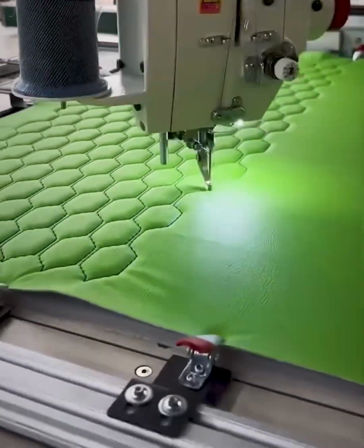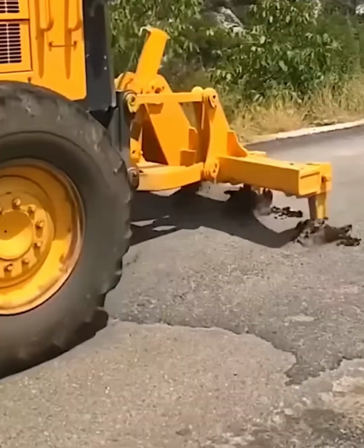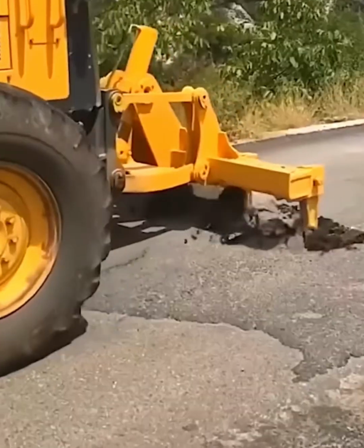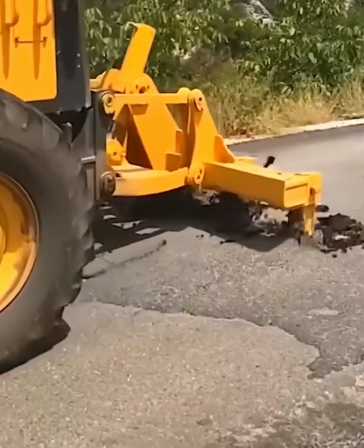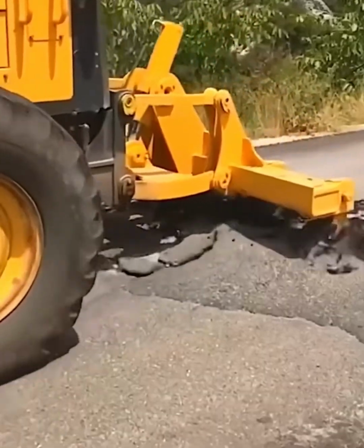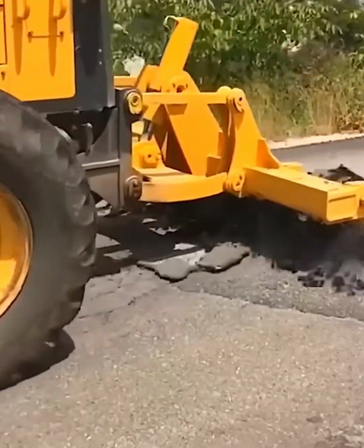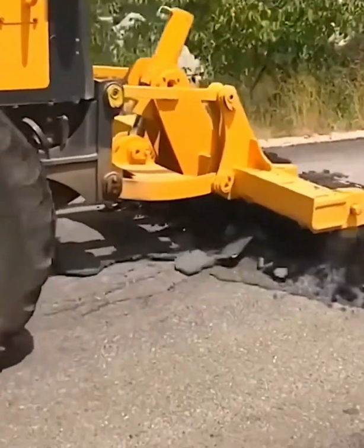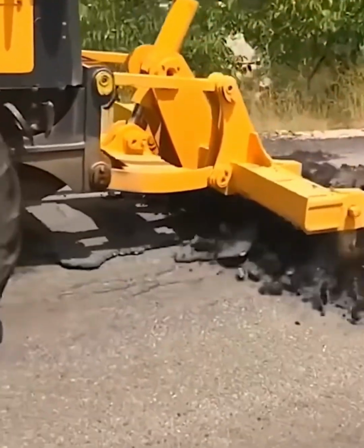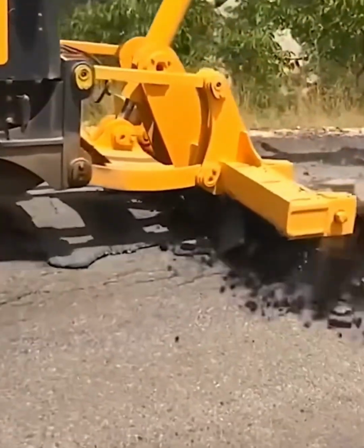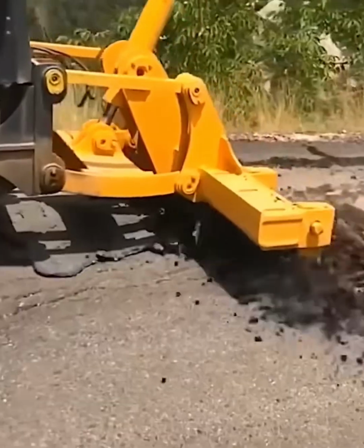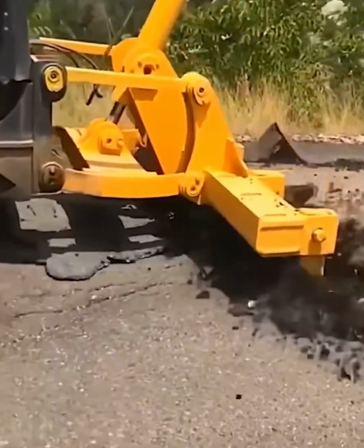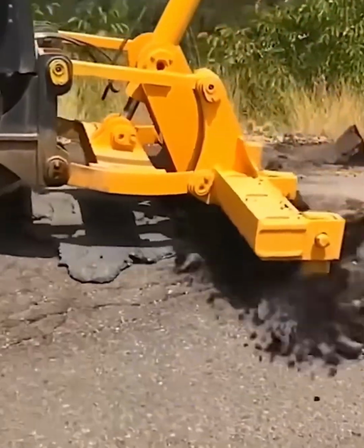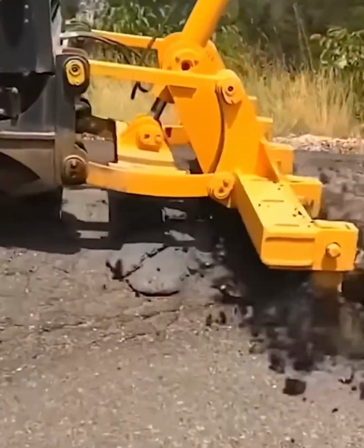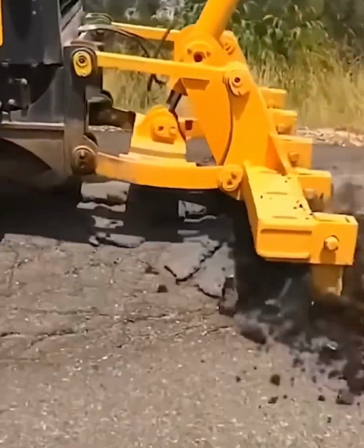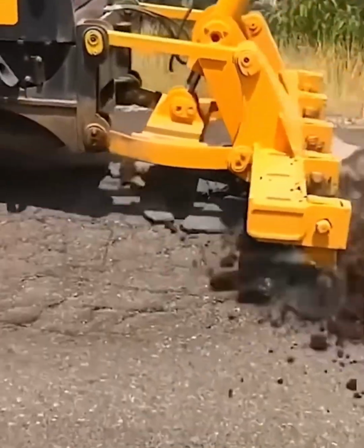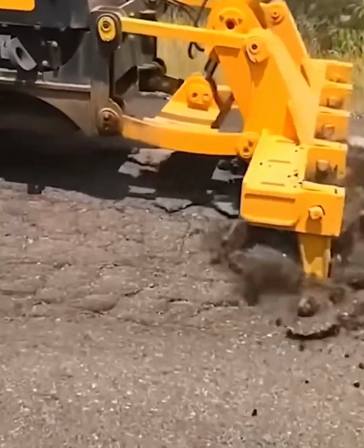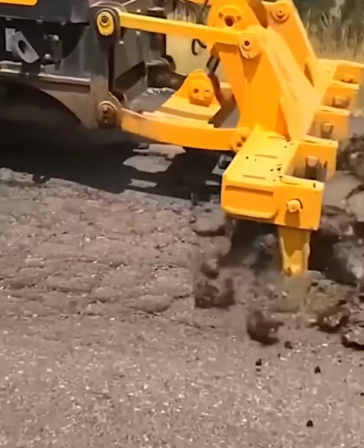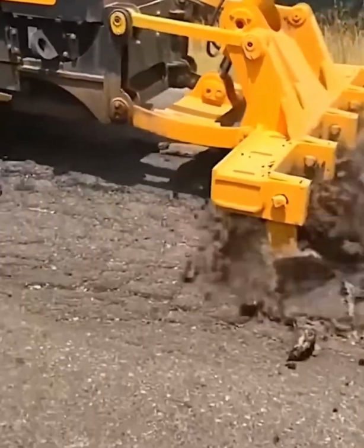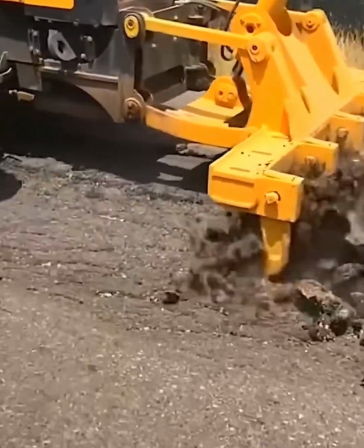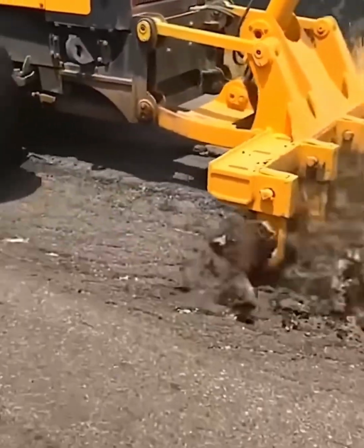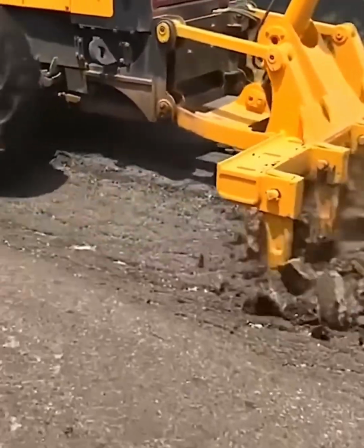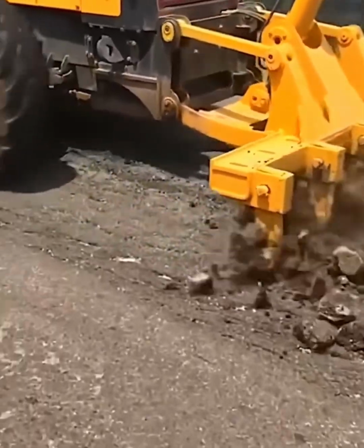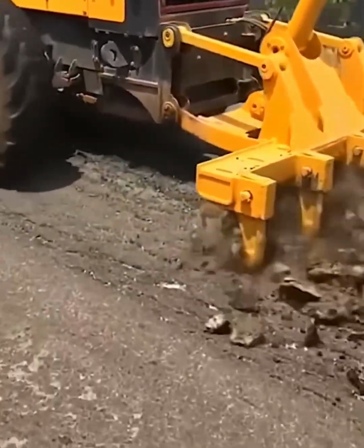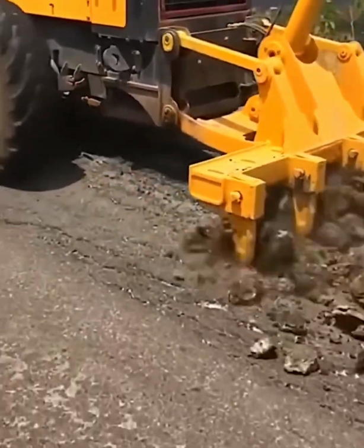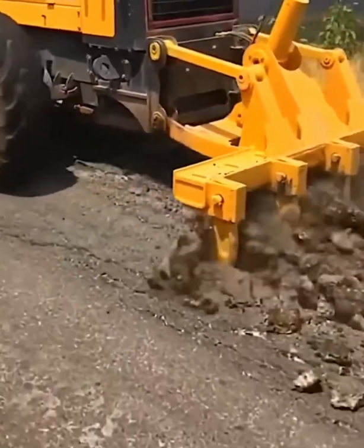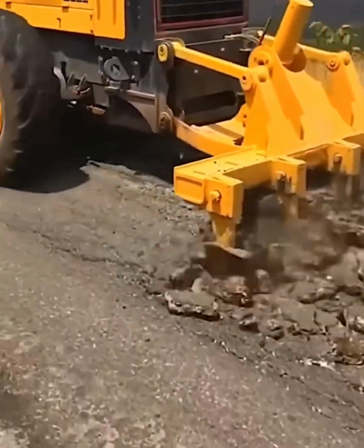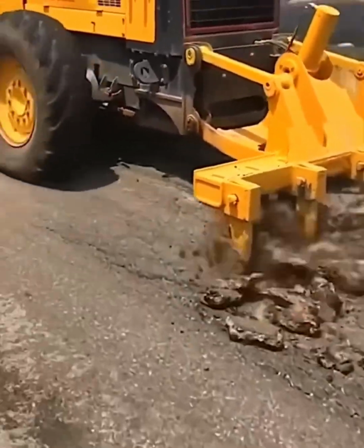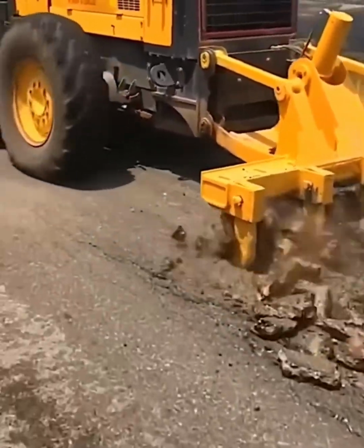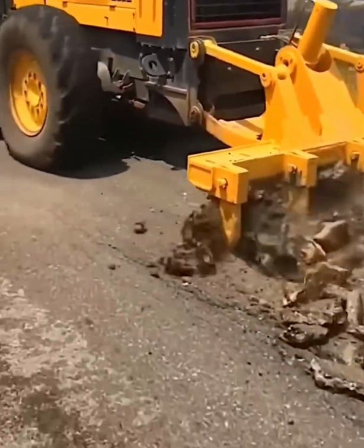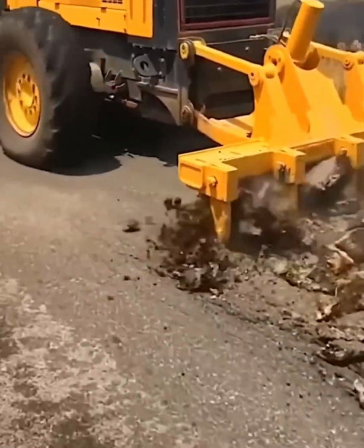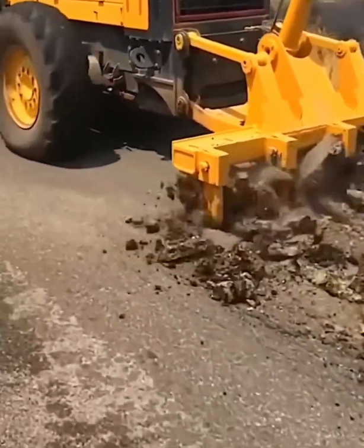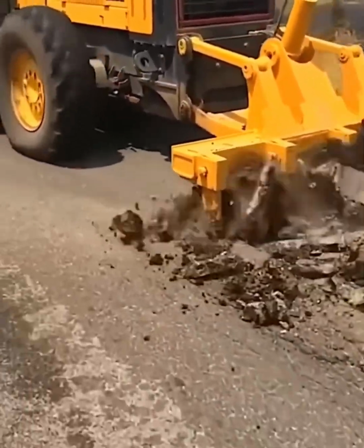Old asphalt roads get prepped for new paving with the sheer force of a demolition tractor.